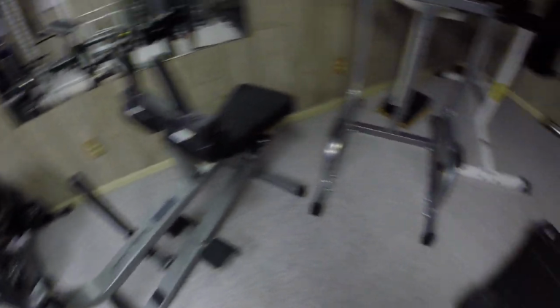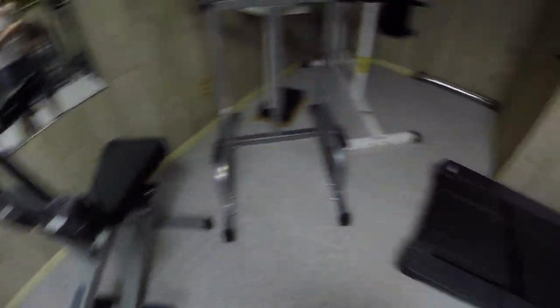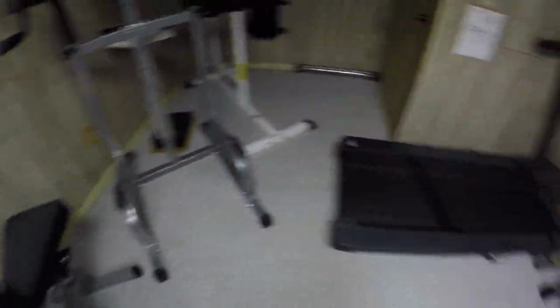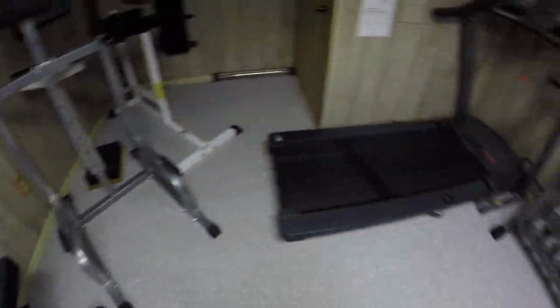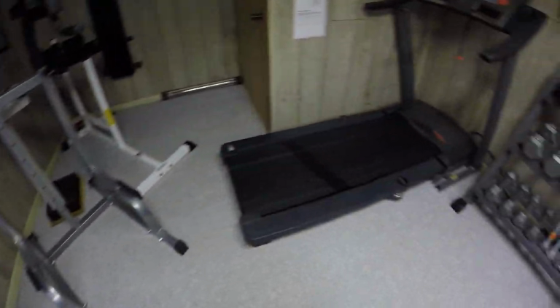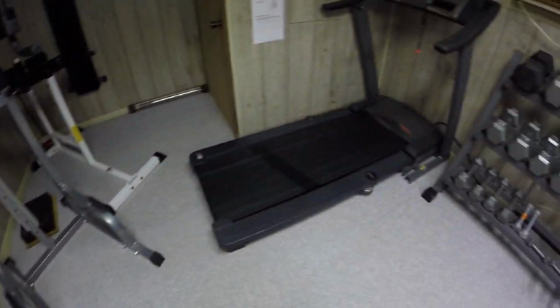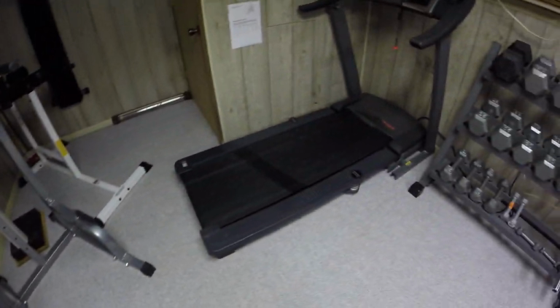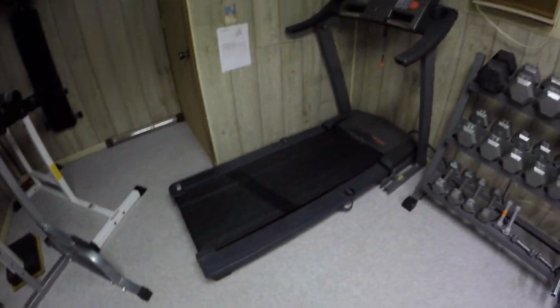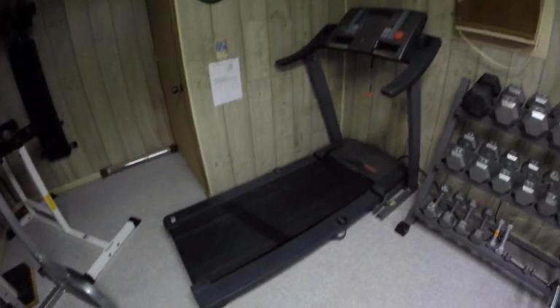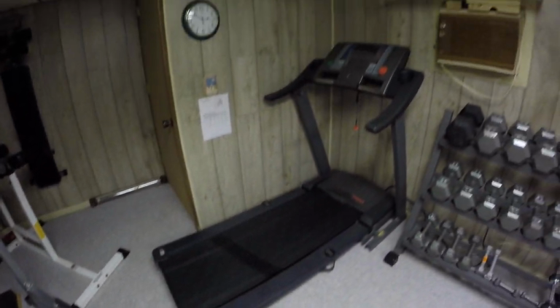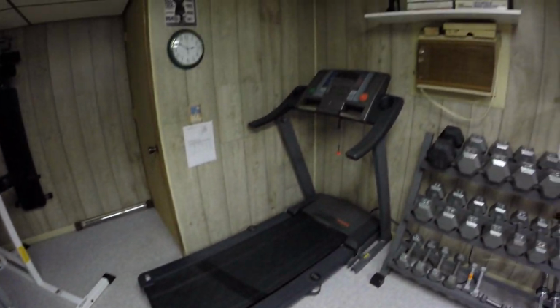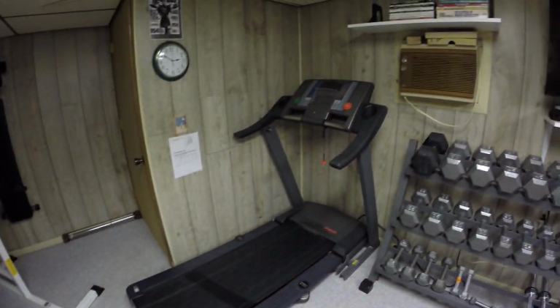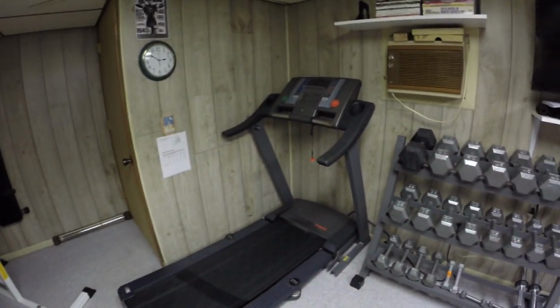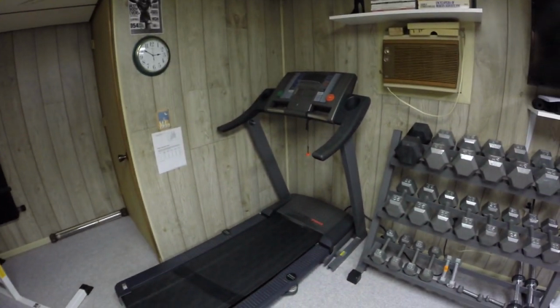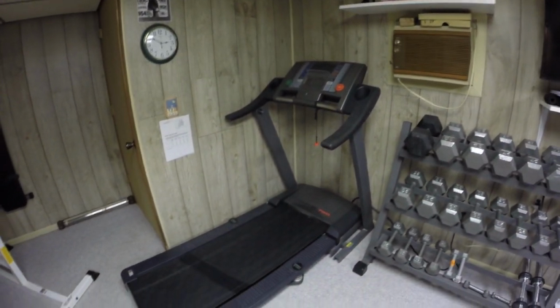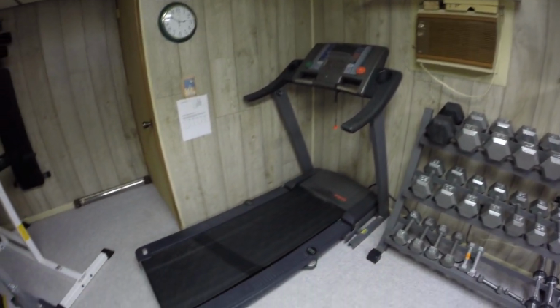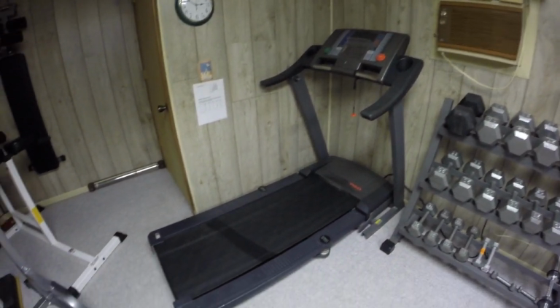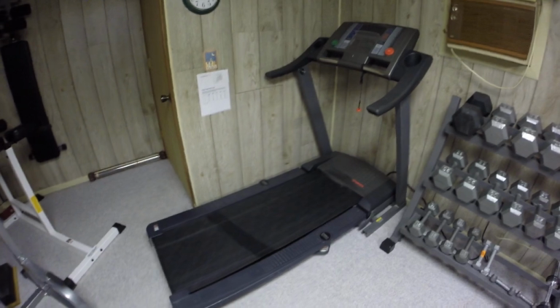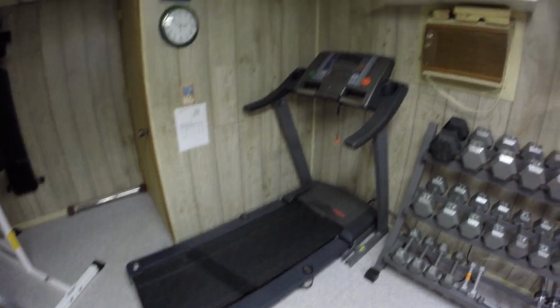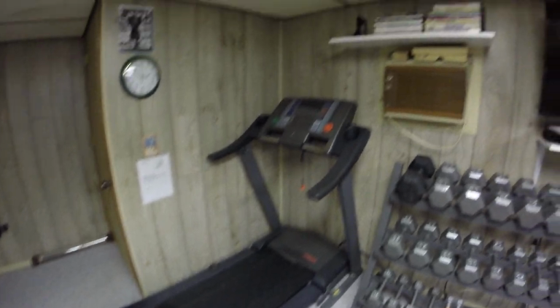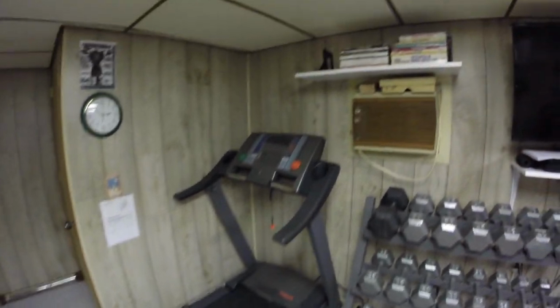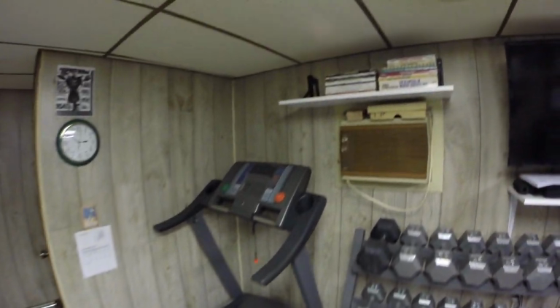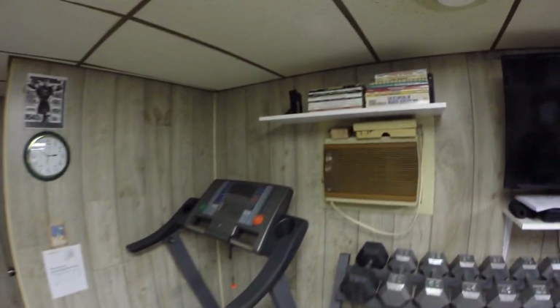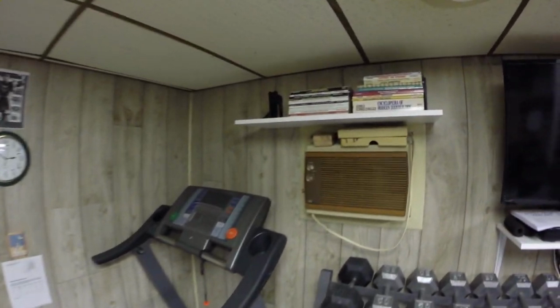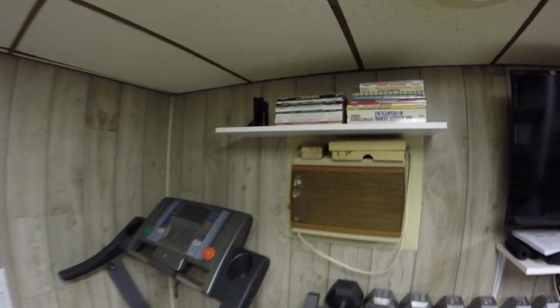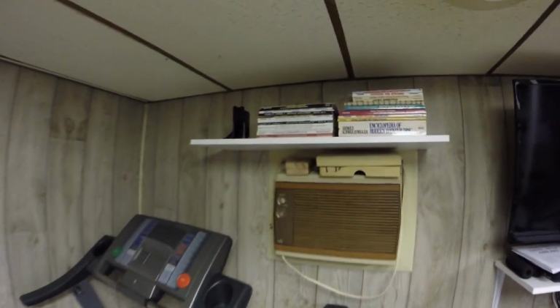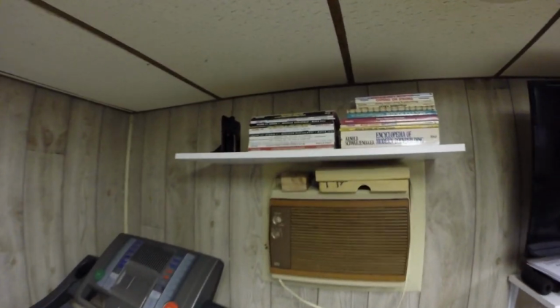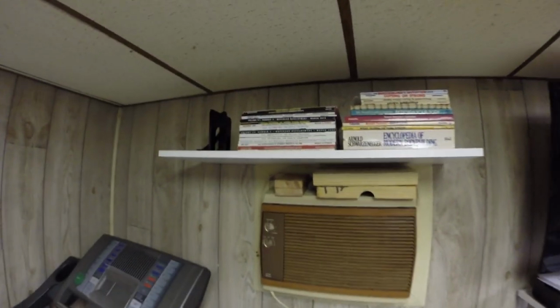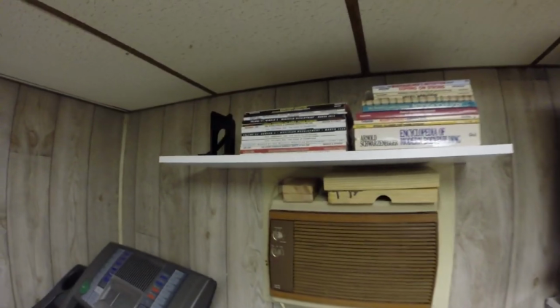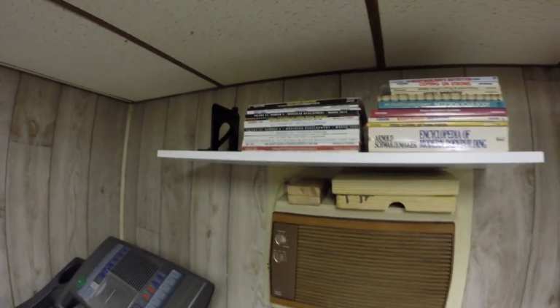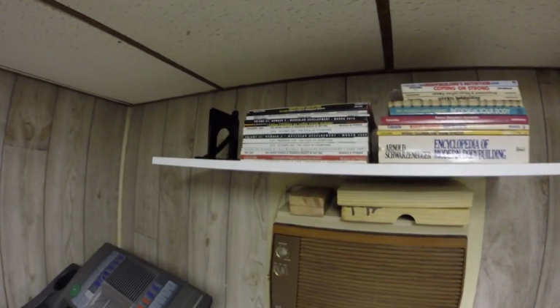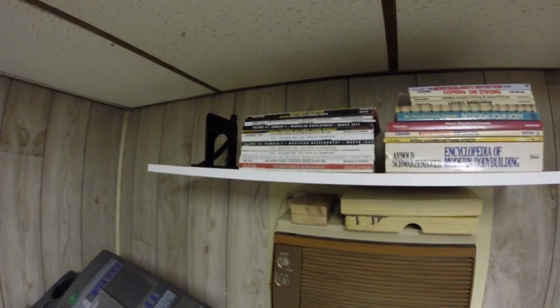And actually over here we have the treadmill. And up there we have the bookshelf.